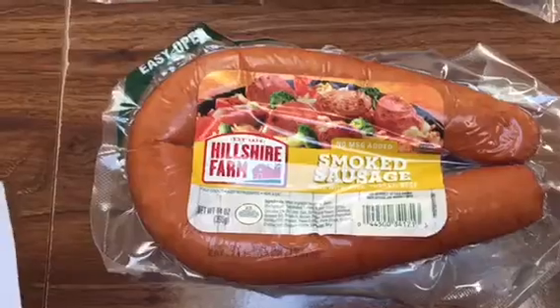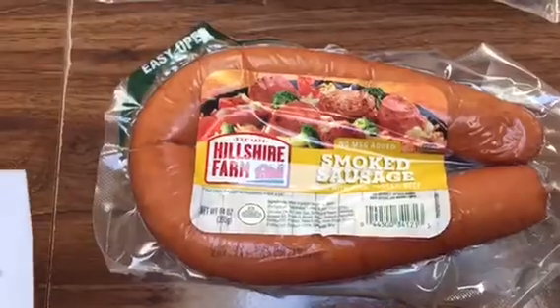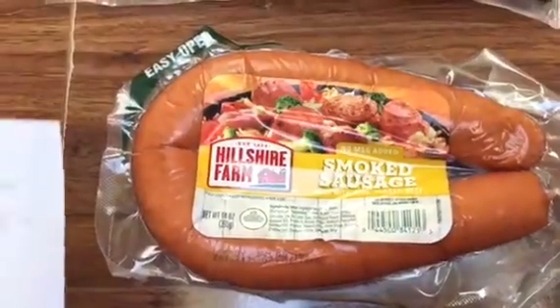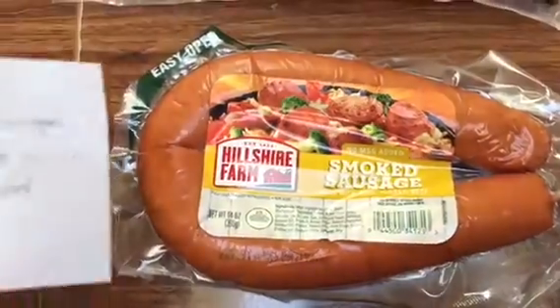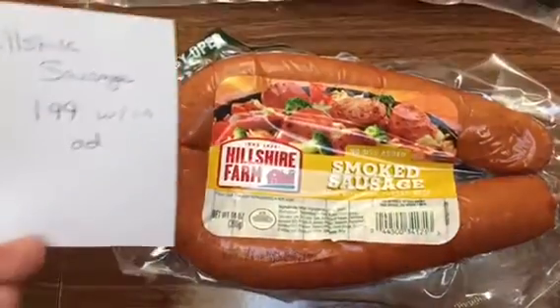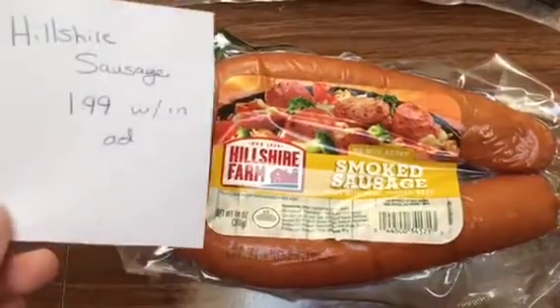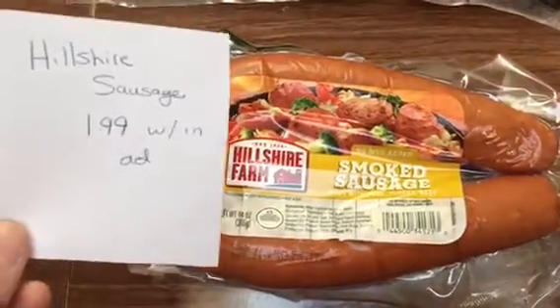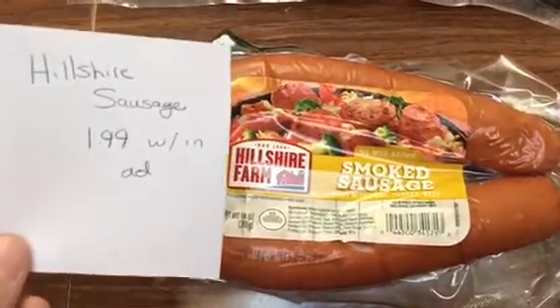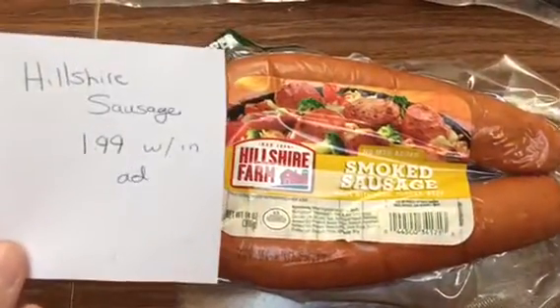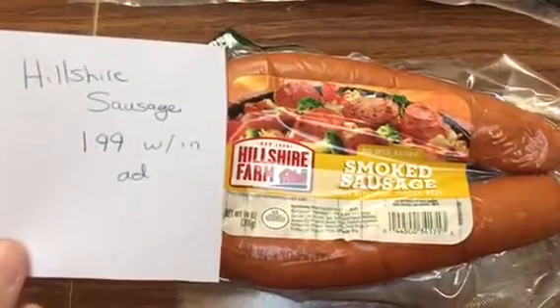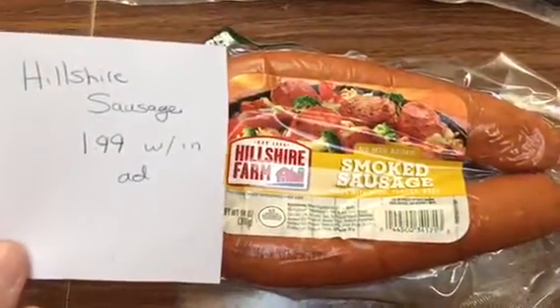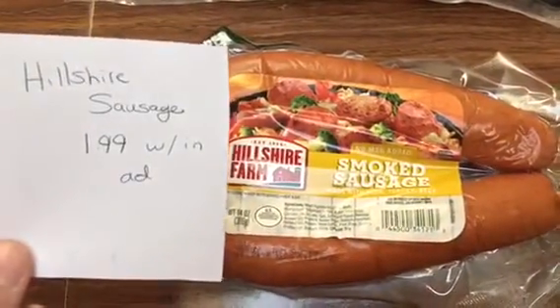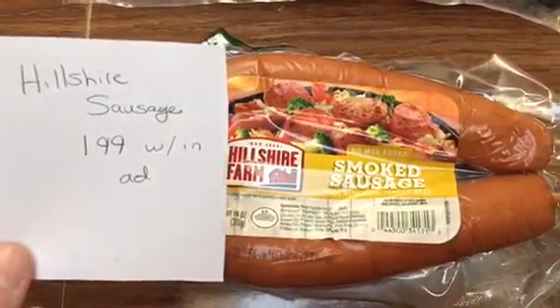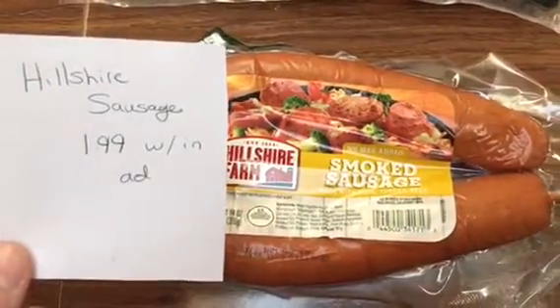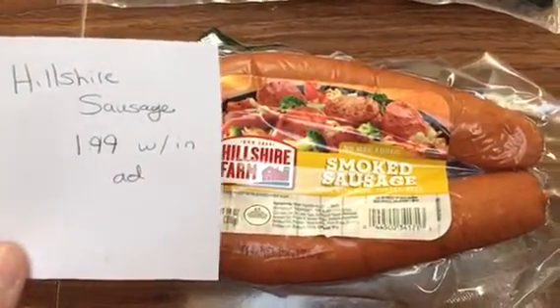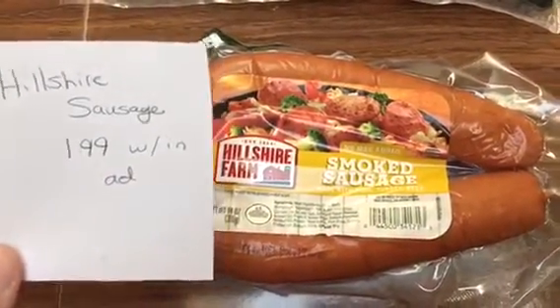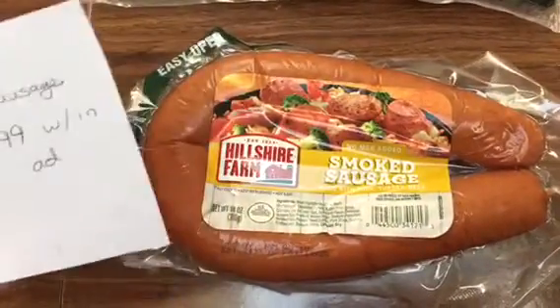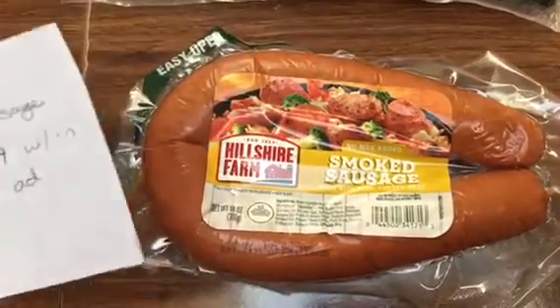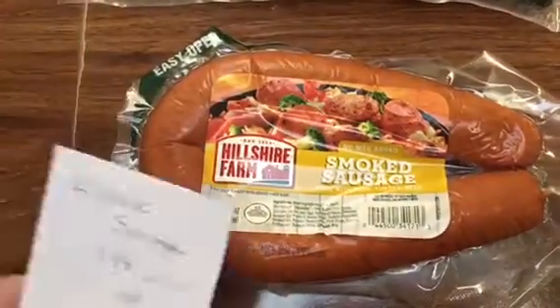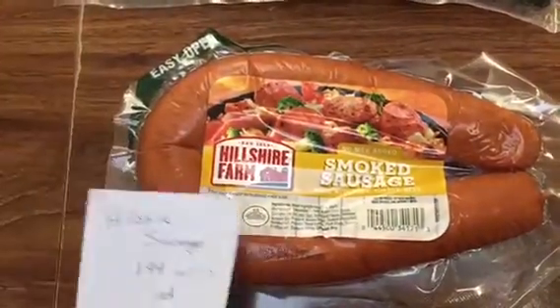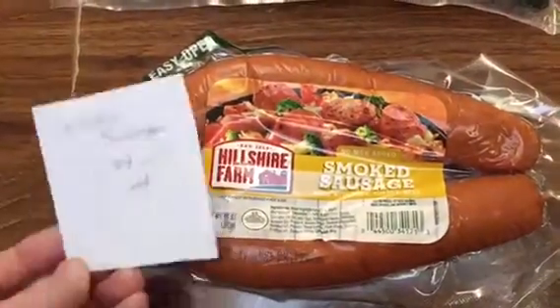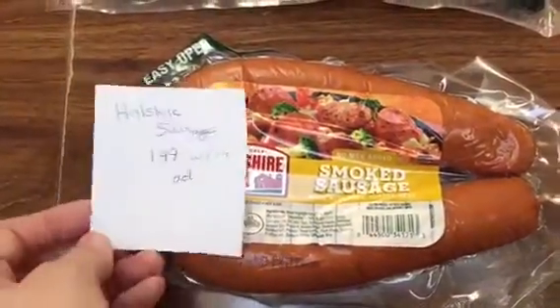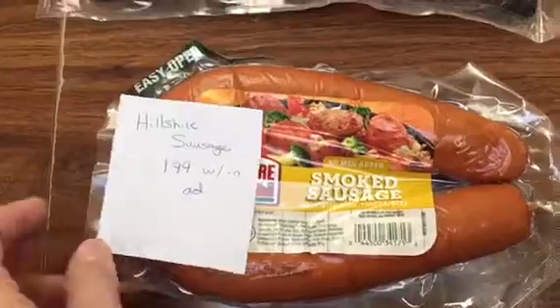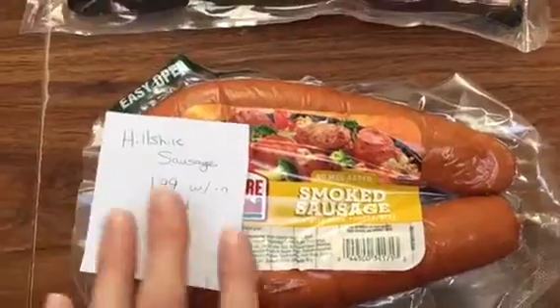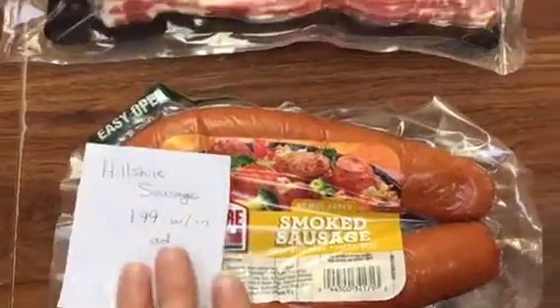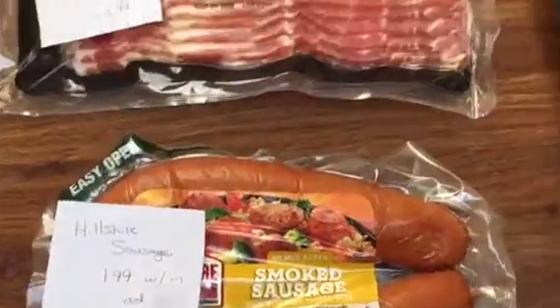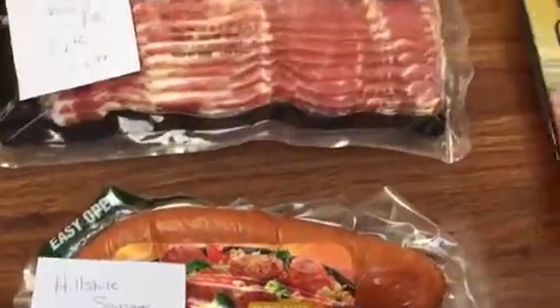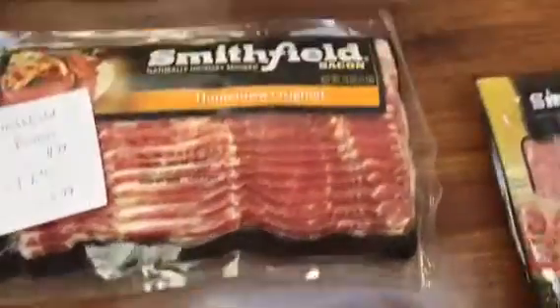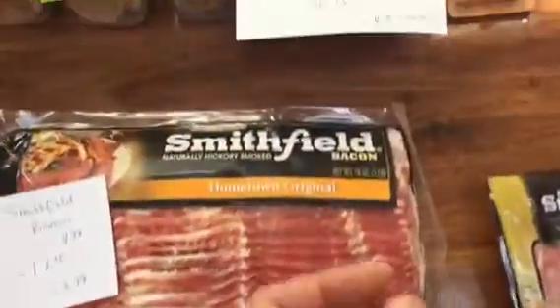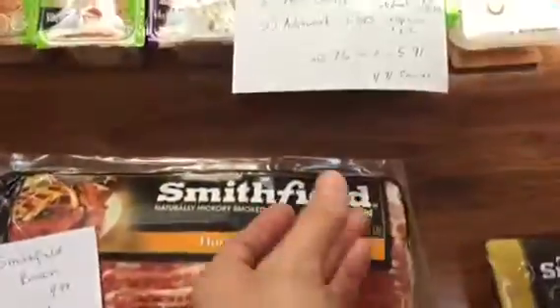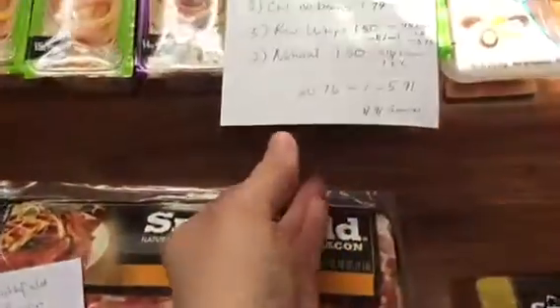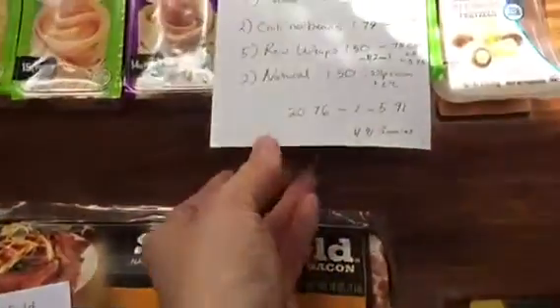Hillshire Farm is the in-ad coupon this week at just $1.99, so that makes some good casseroles and things.